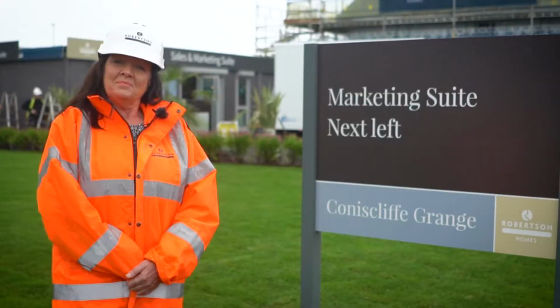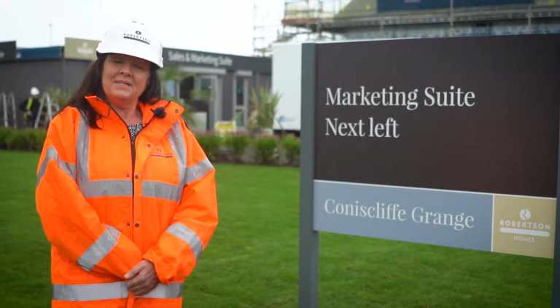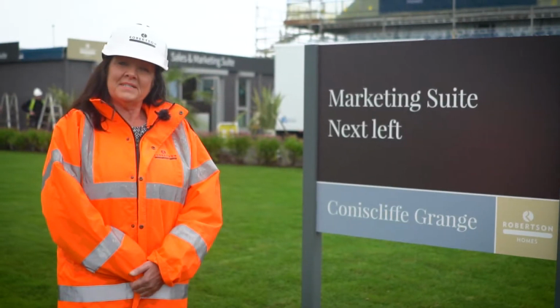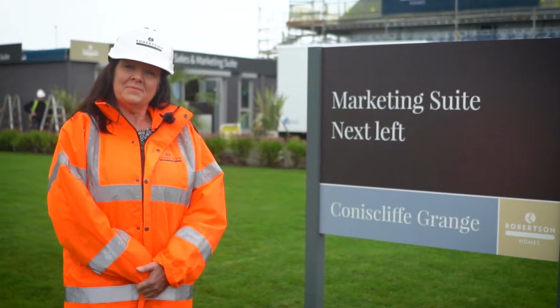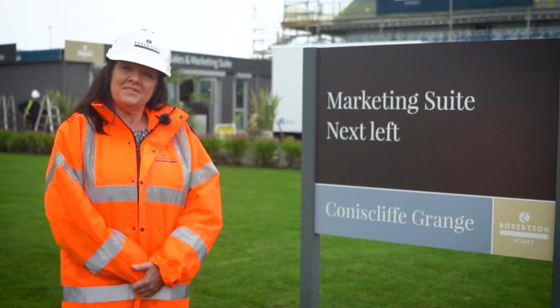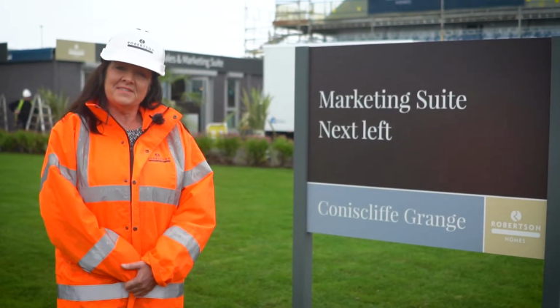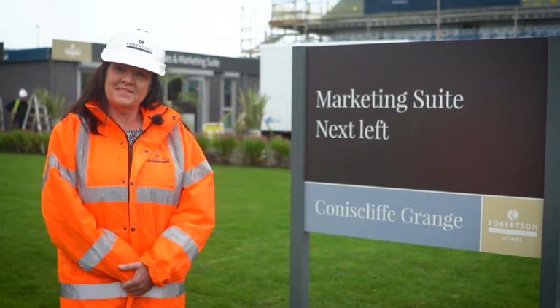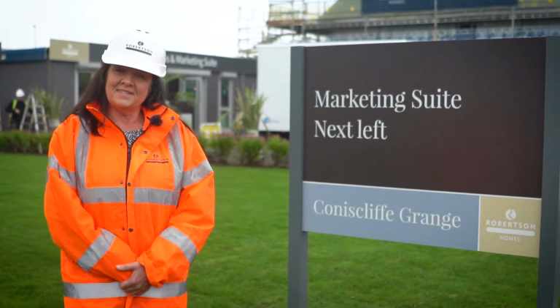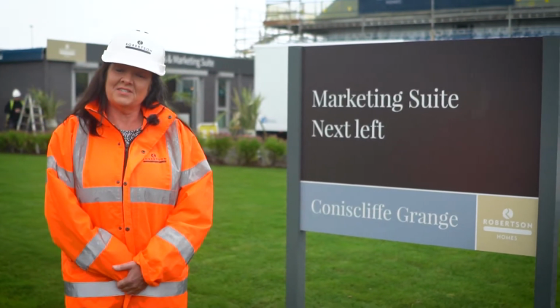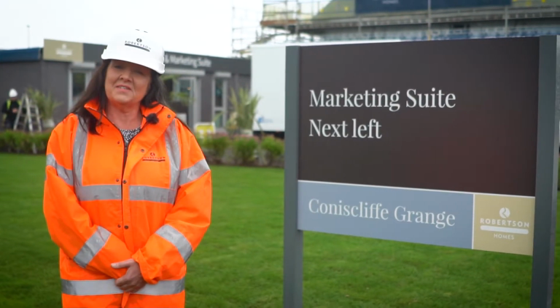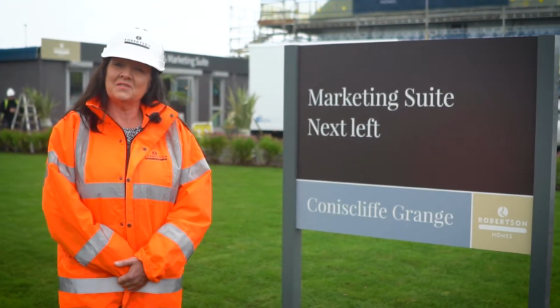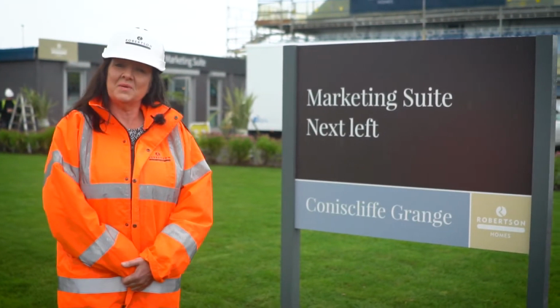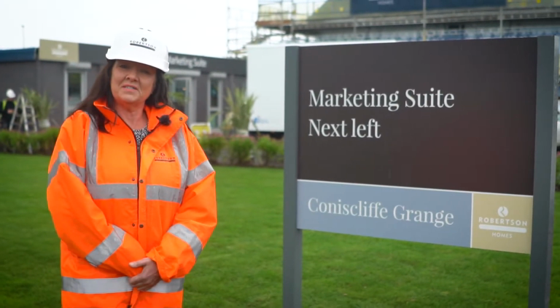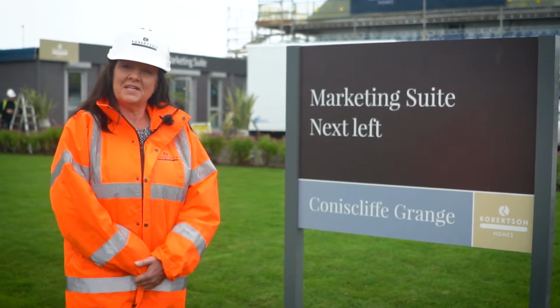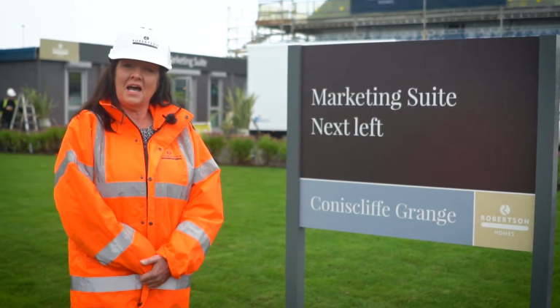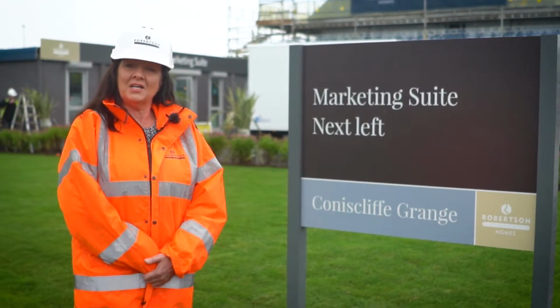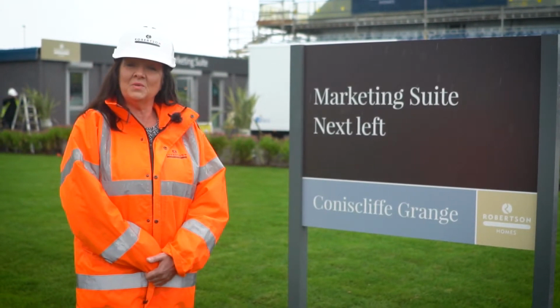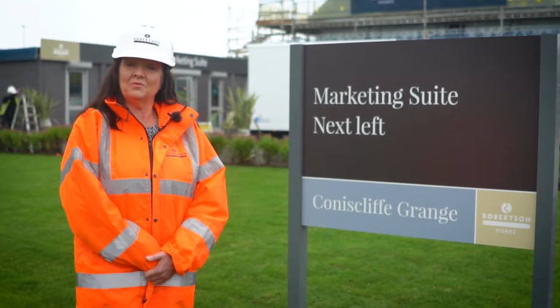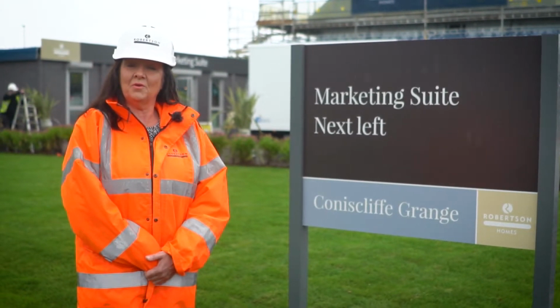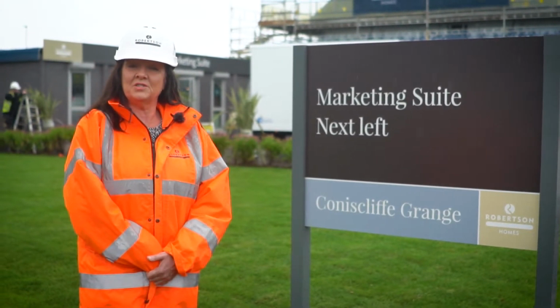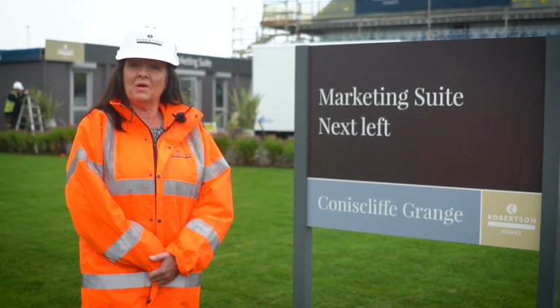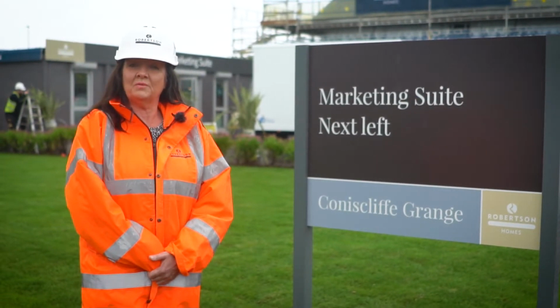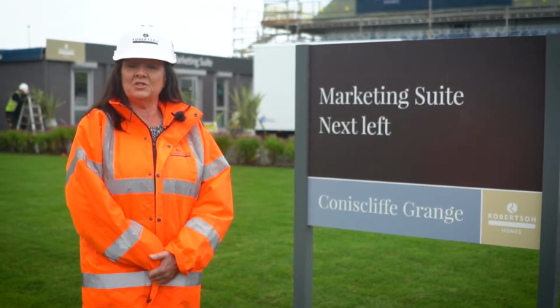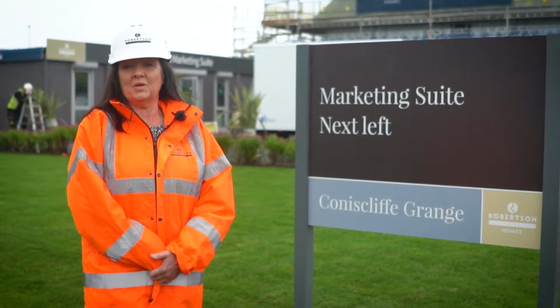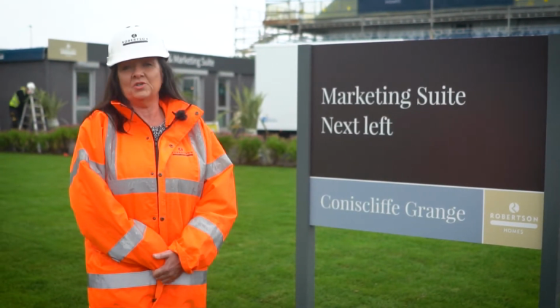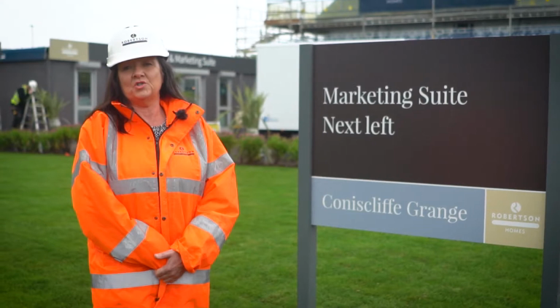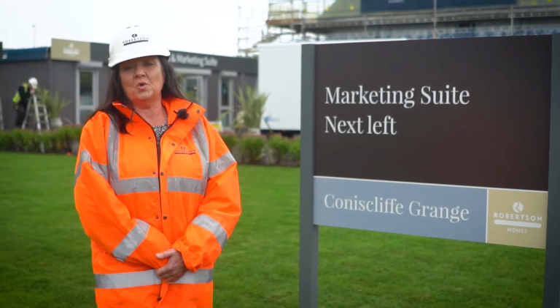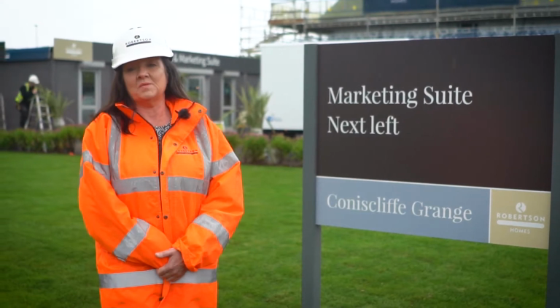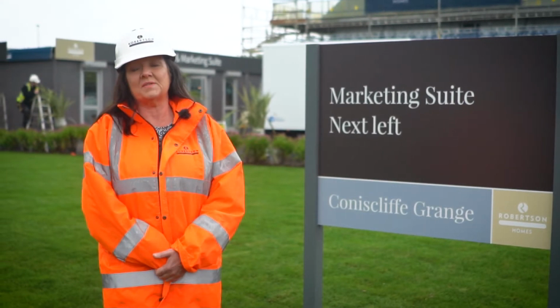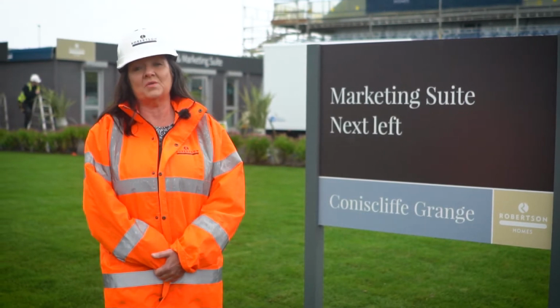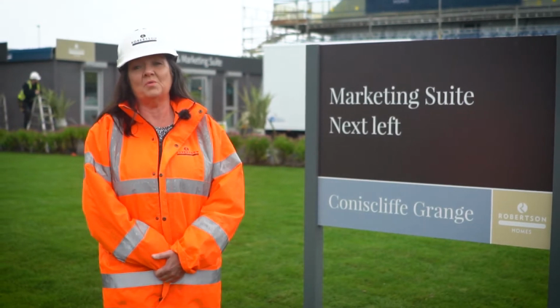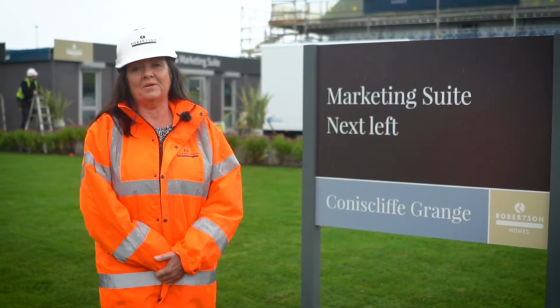Please come down and see us at our sales suite, and we look forward to welcoming you to our new show homes once they're open.